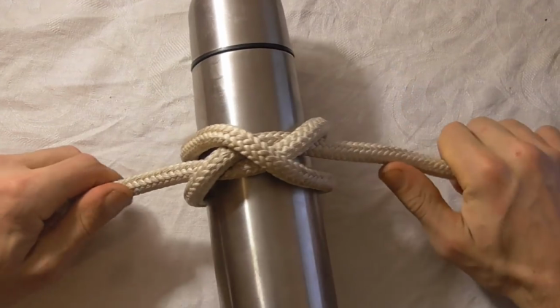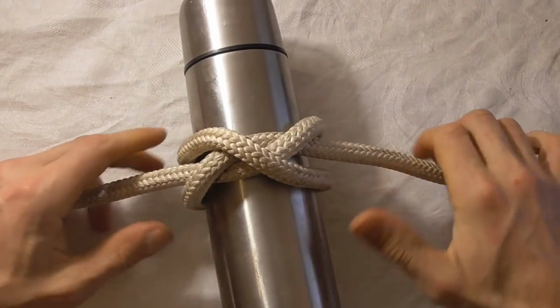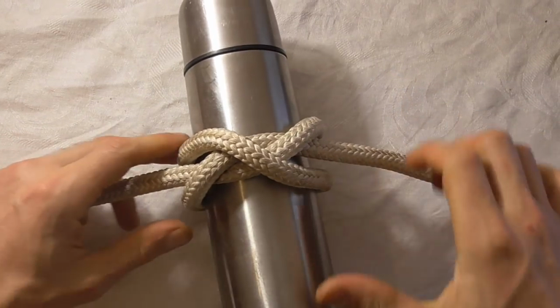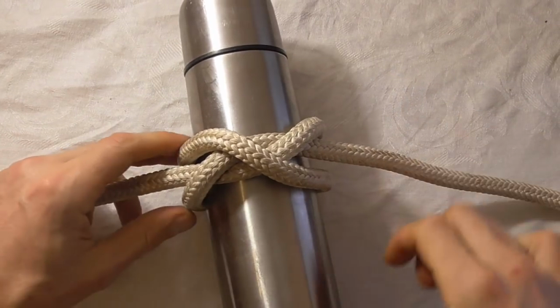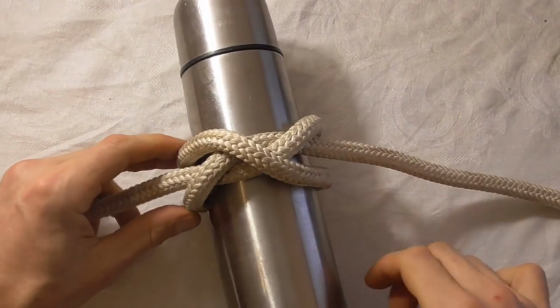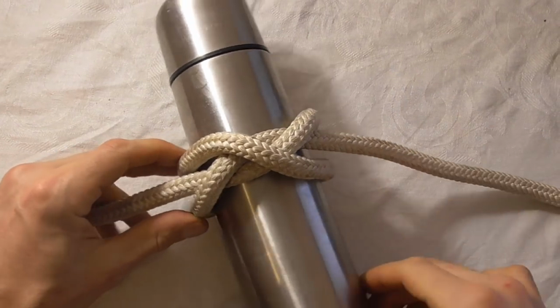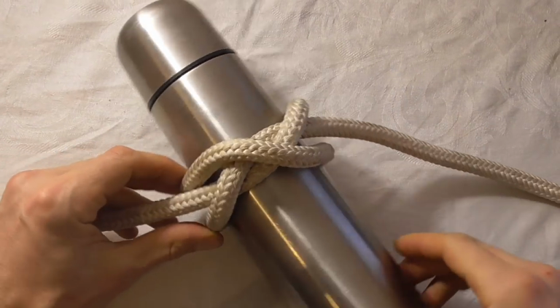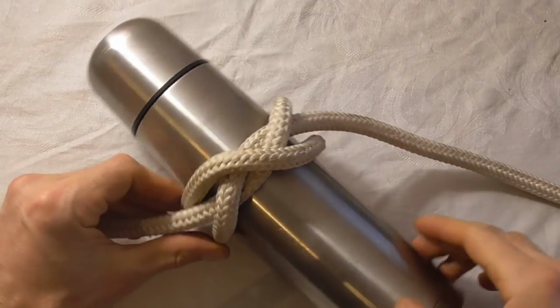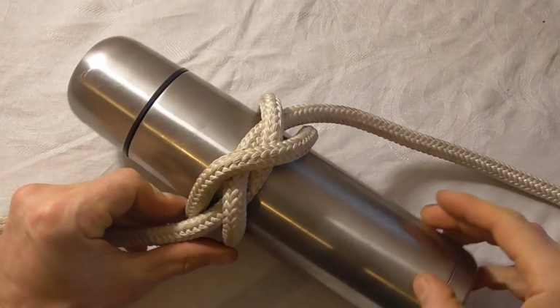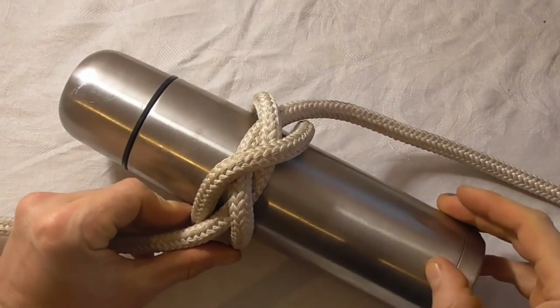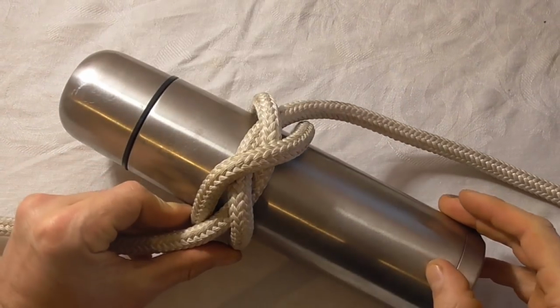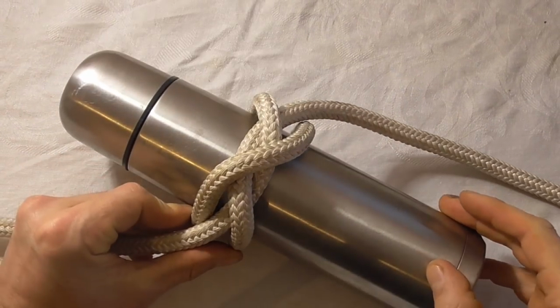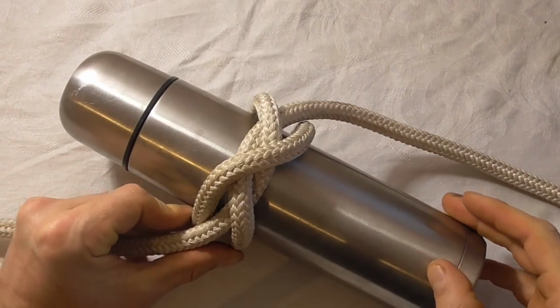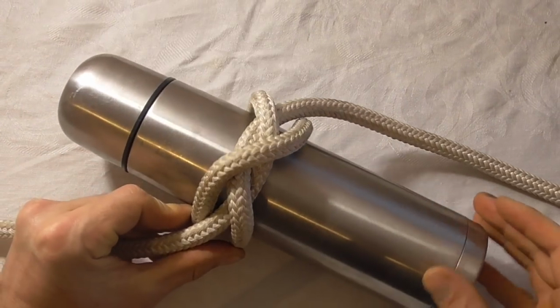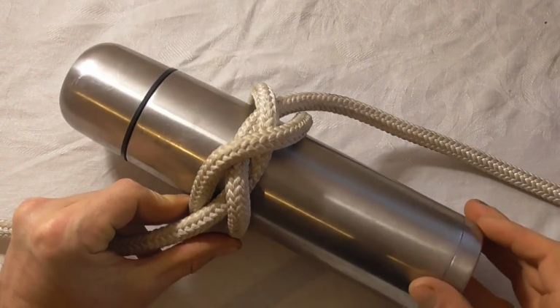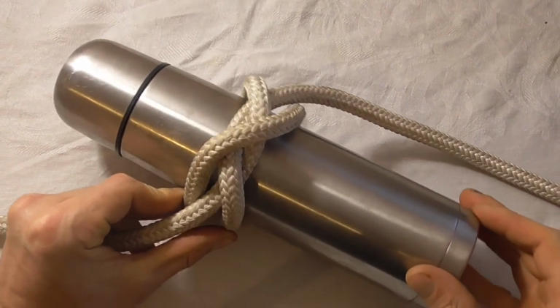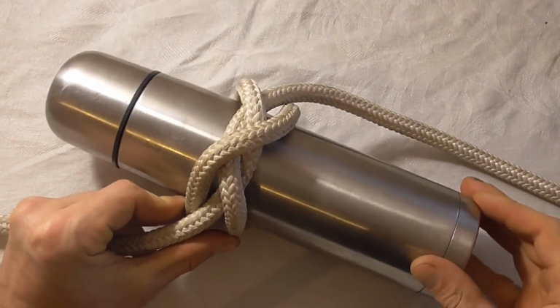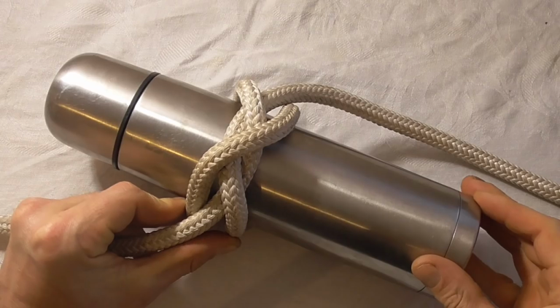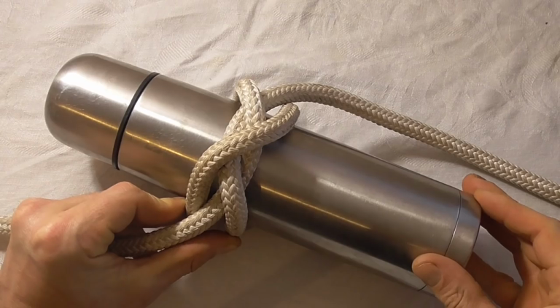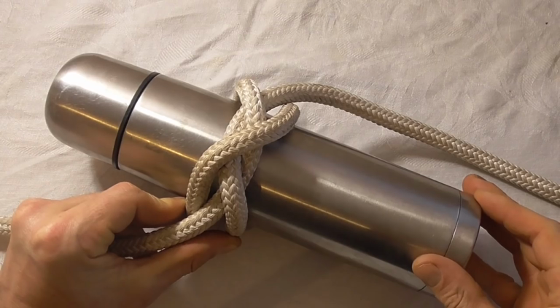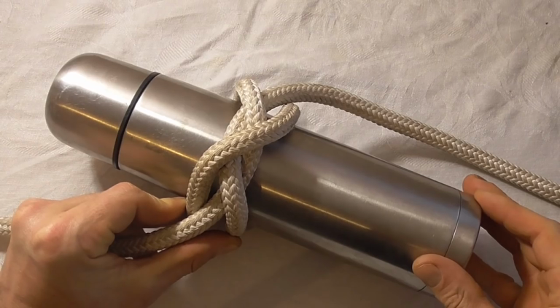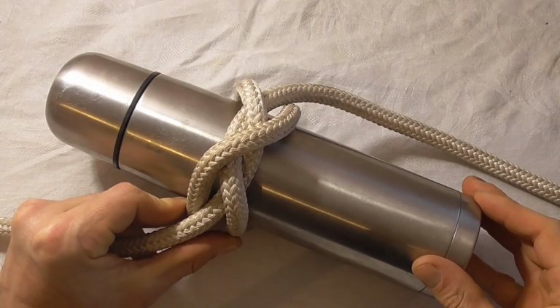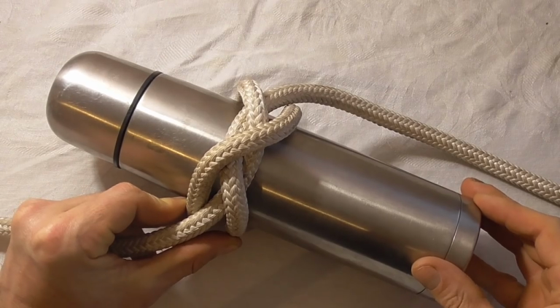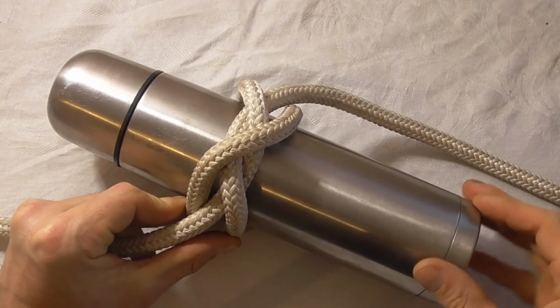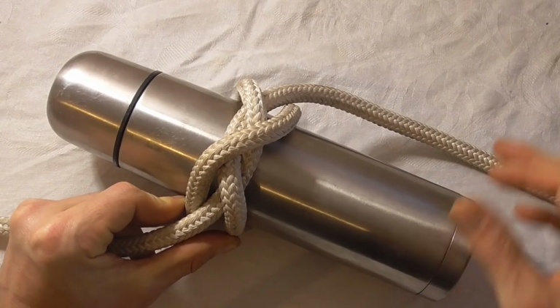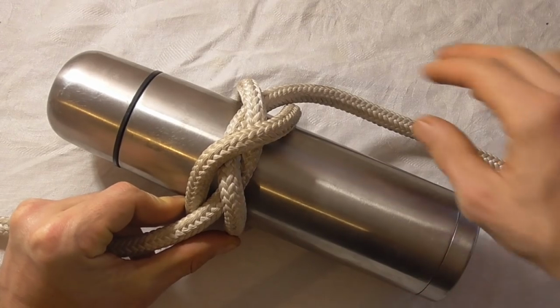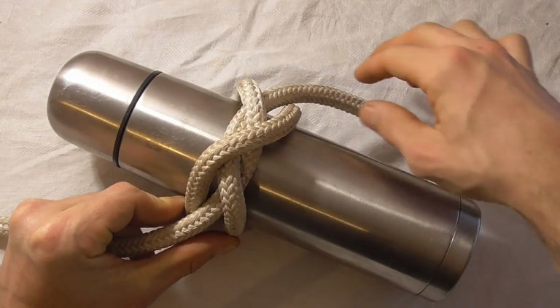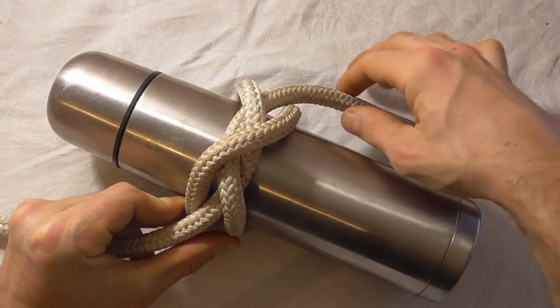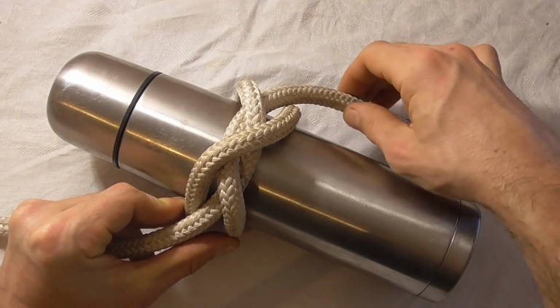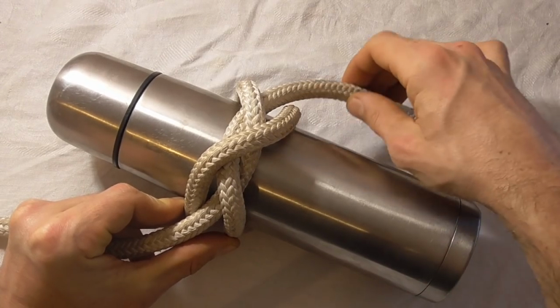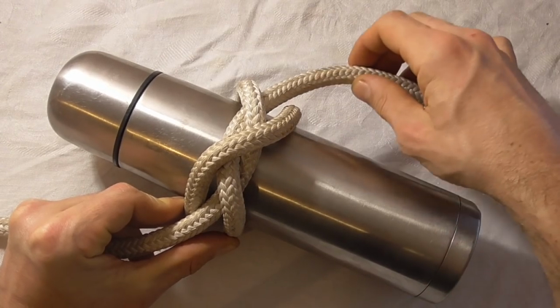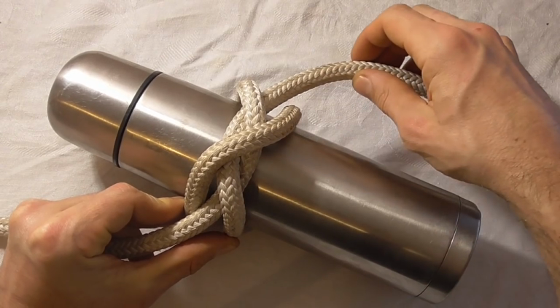And now we've found another use: to send a thermos to a climber aloft.